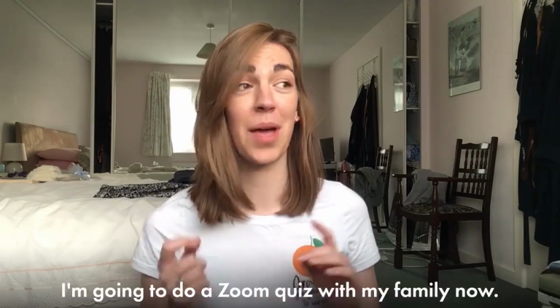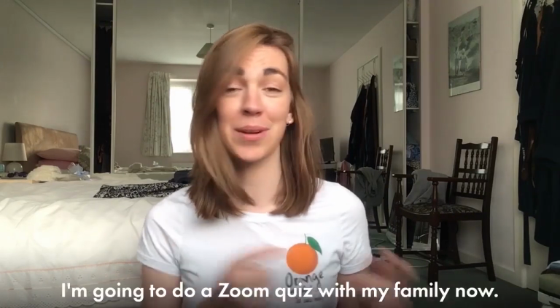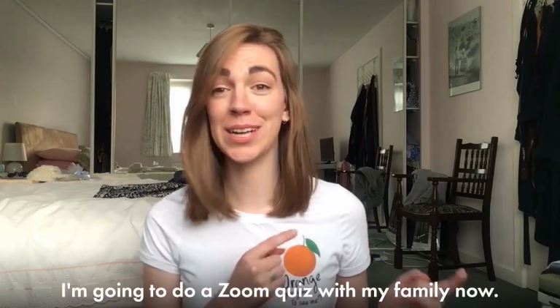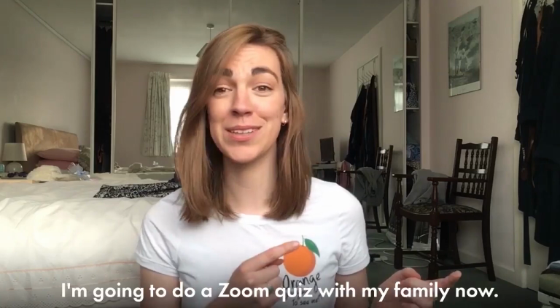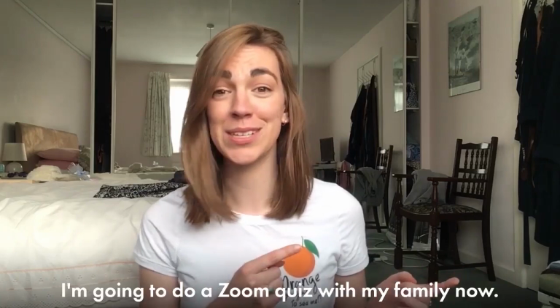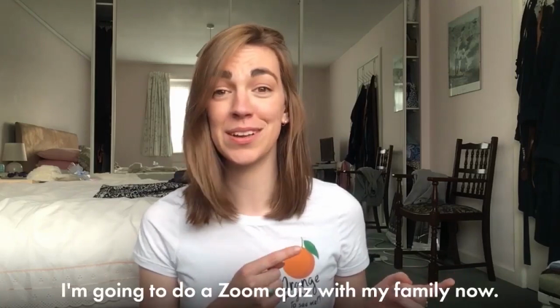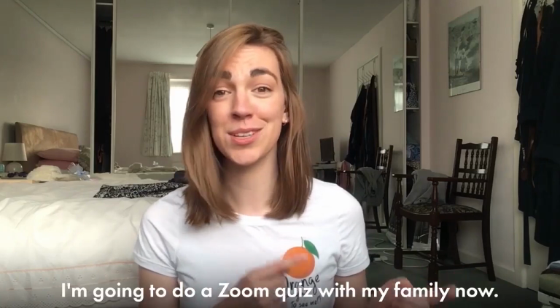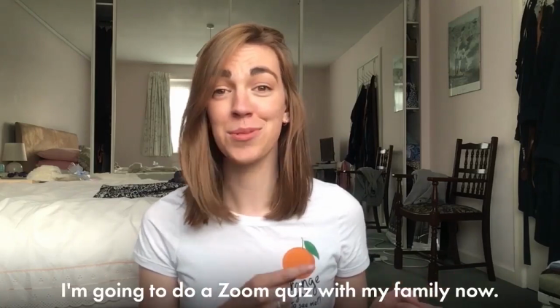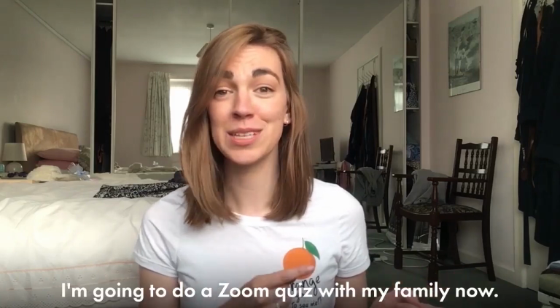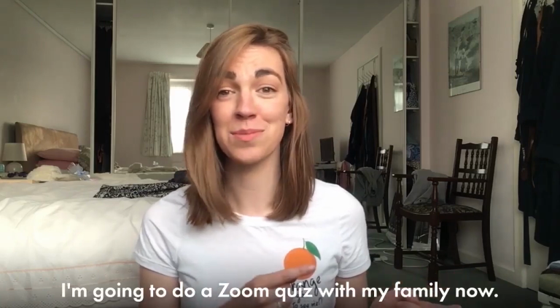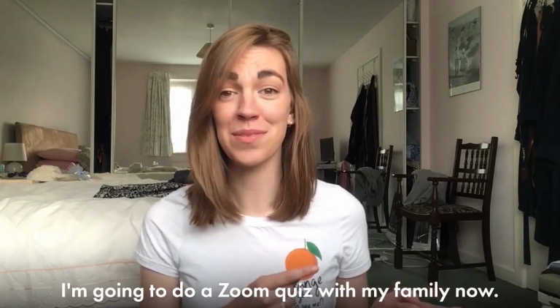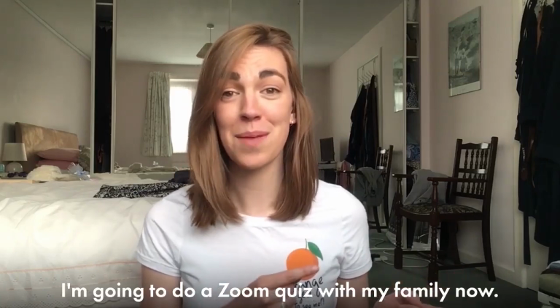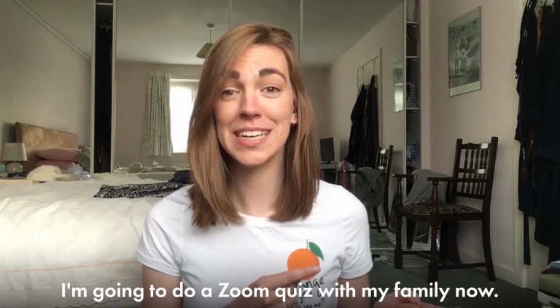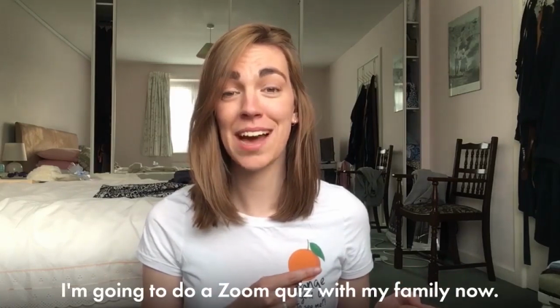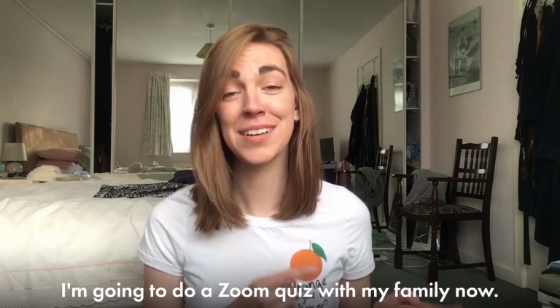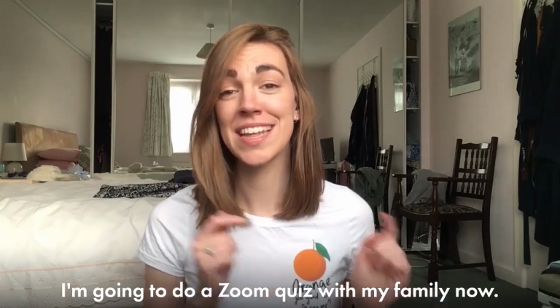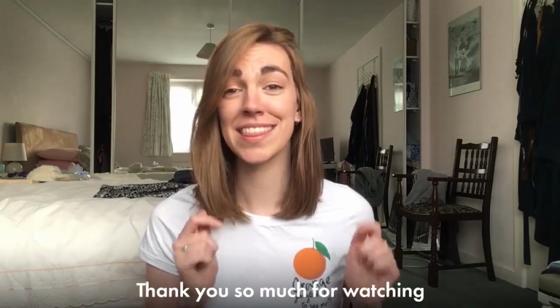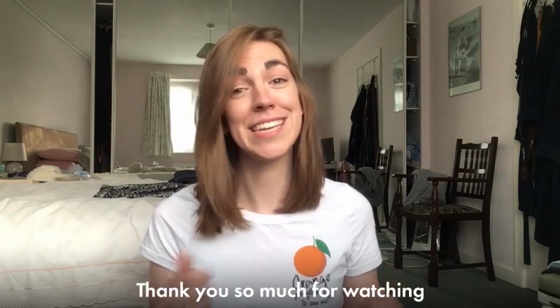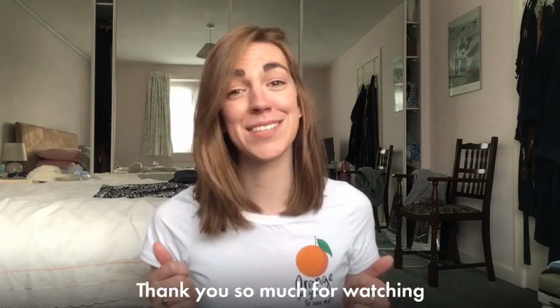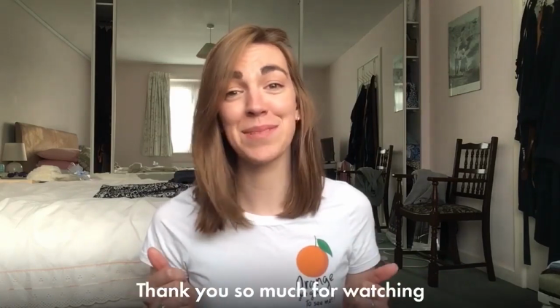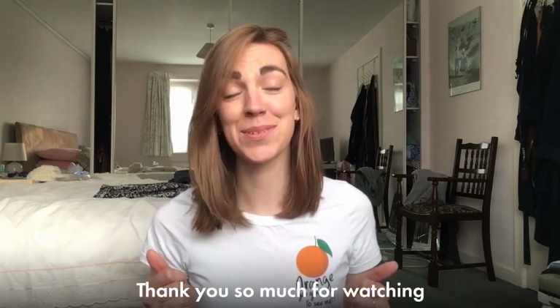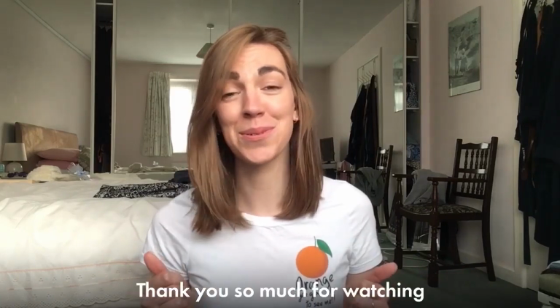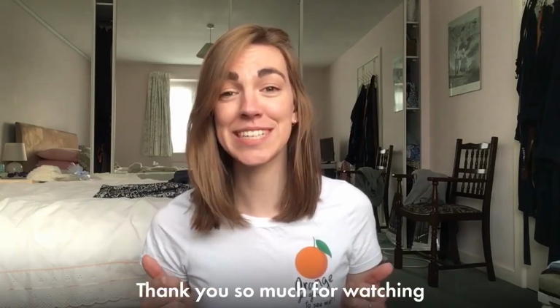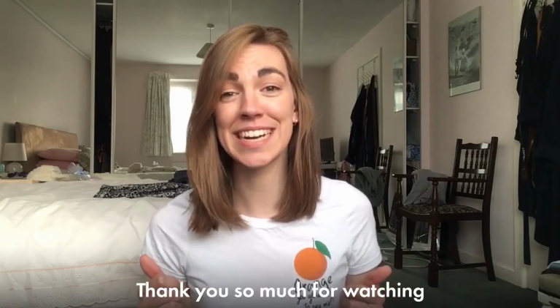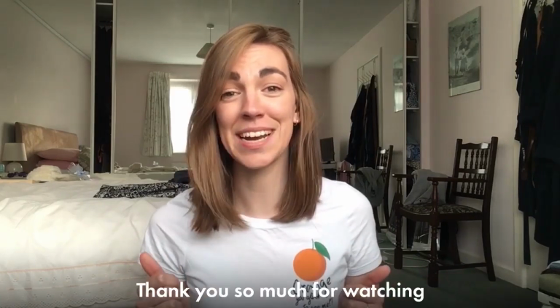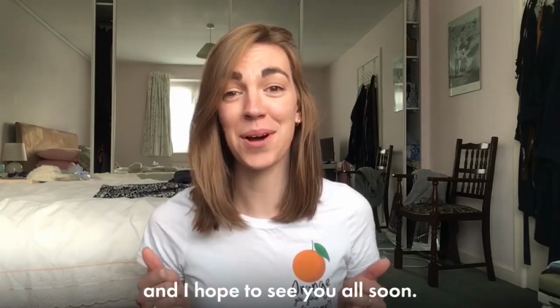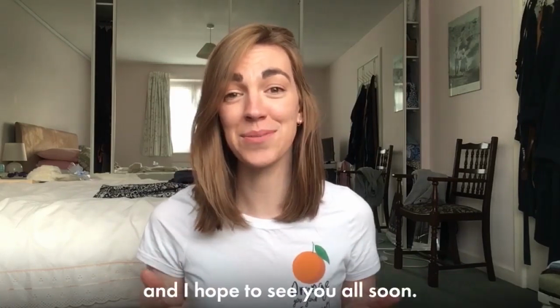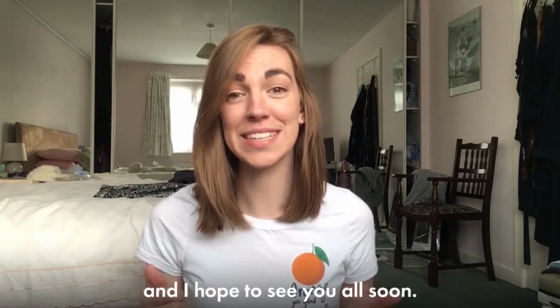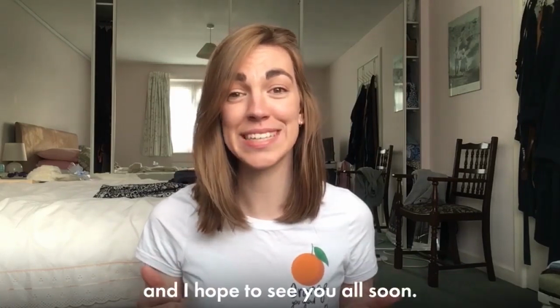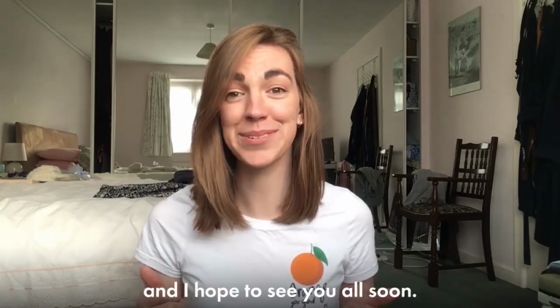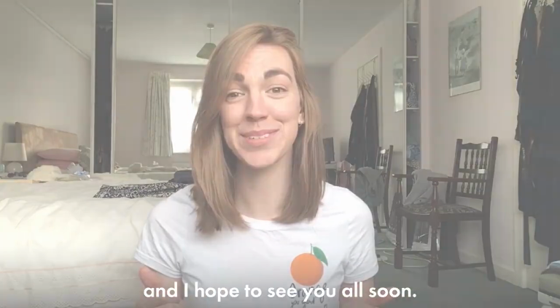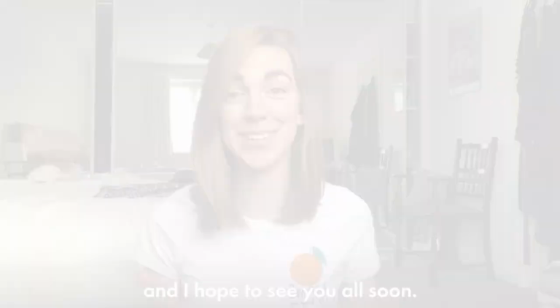I'm going to go and do a Zoom quiz with my family now. Thank you so much for watching and I will hopefully see you all soon.